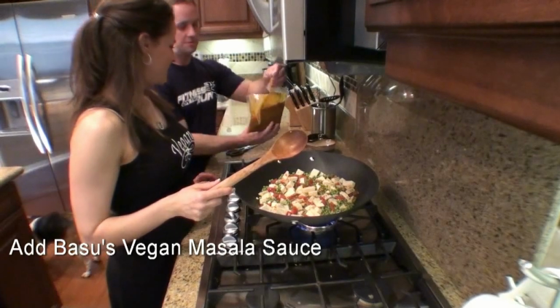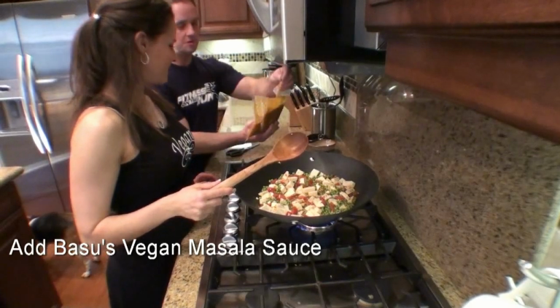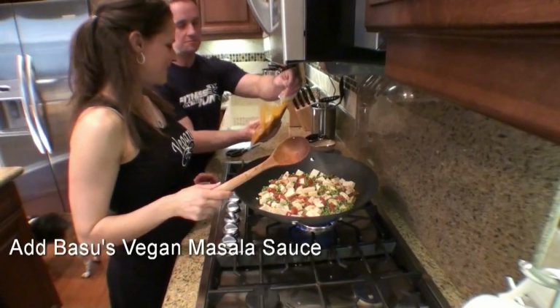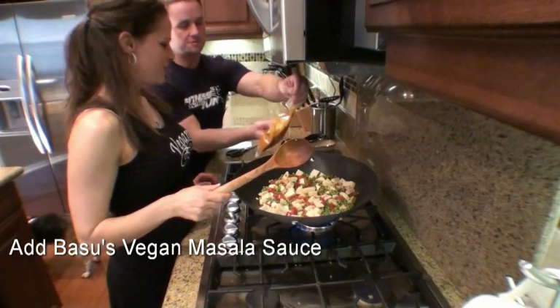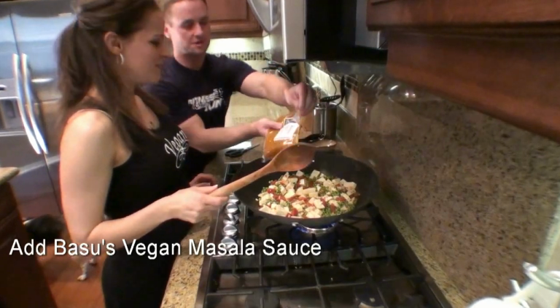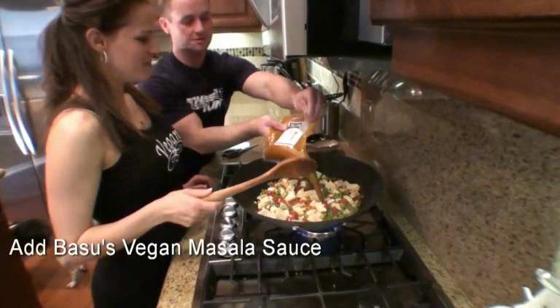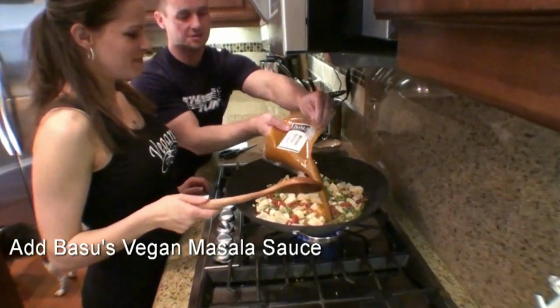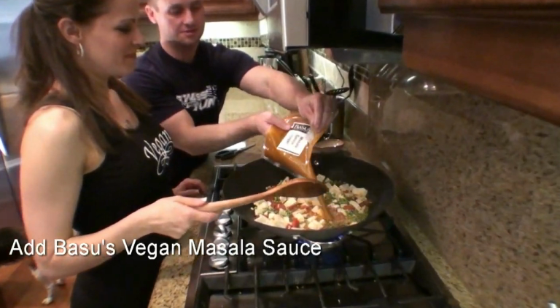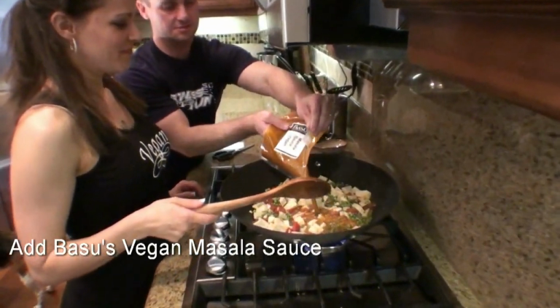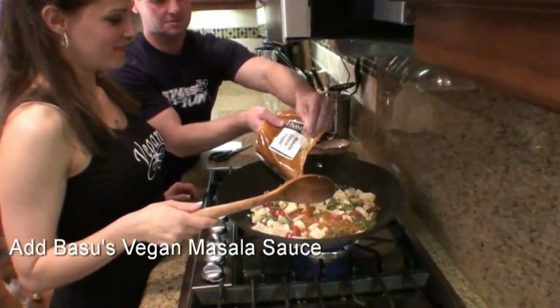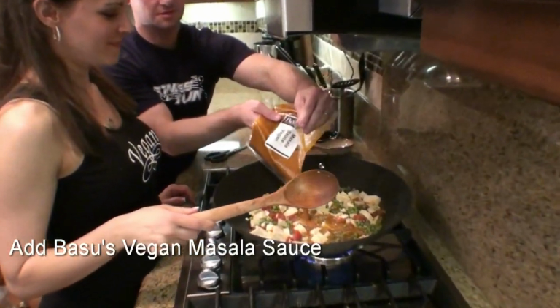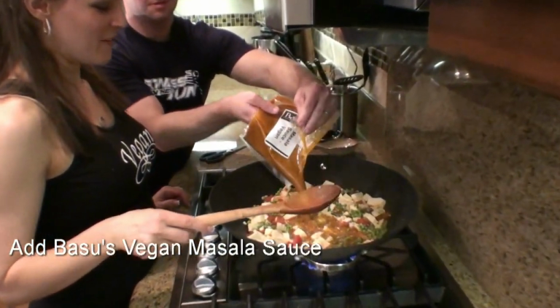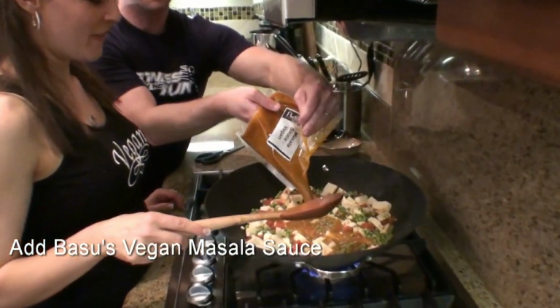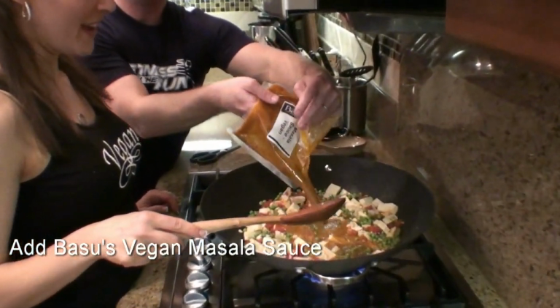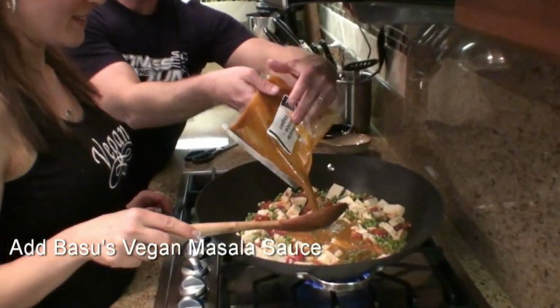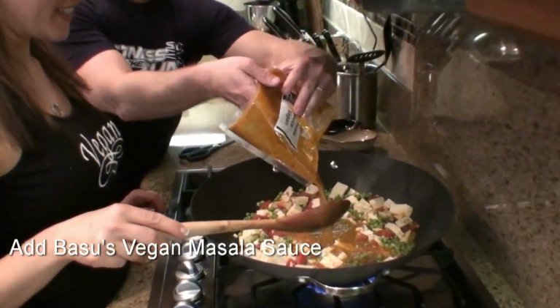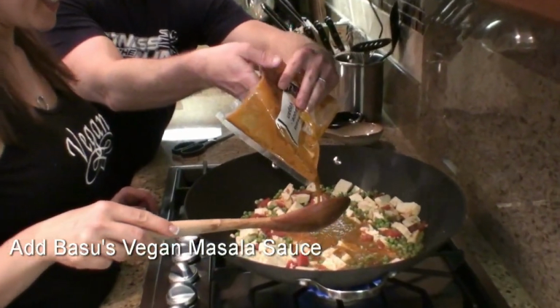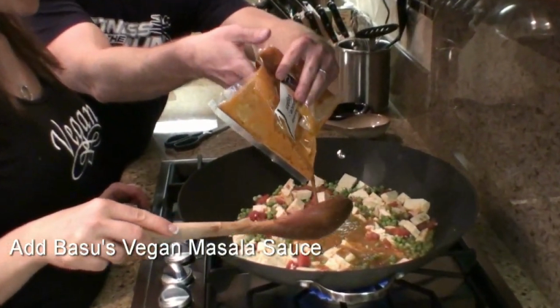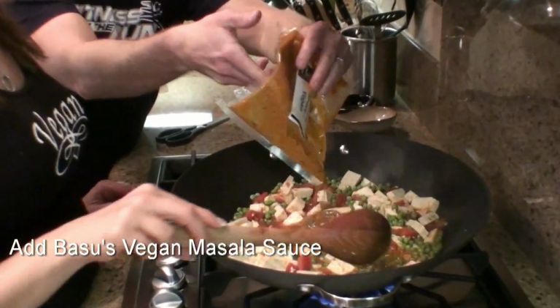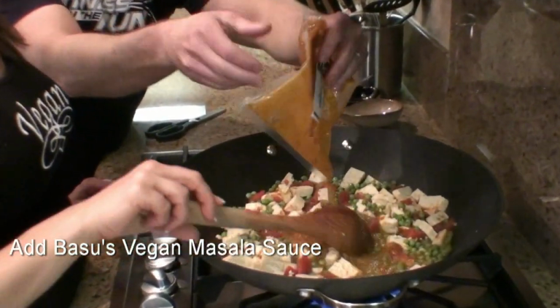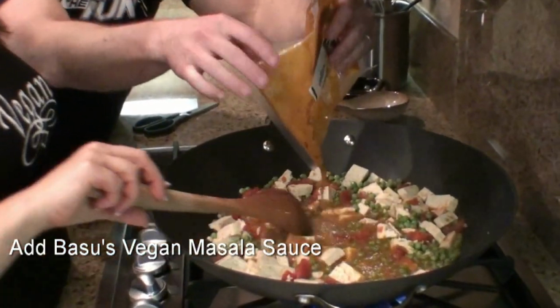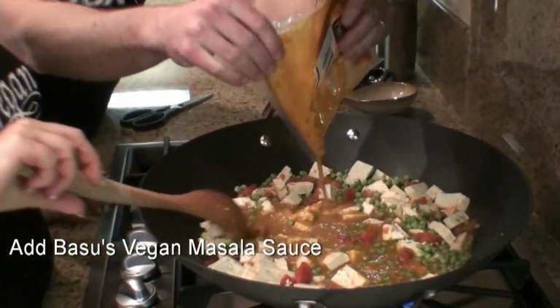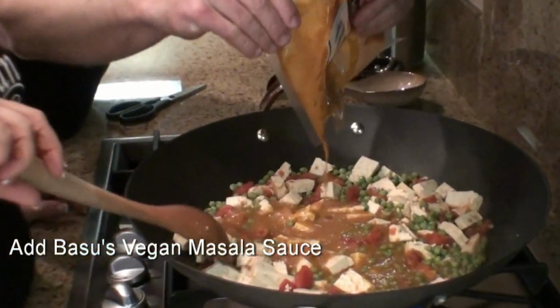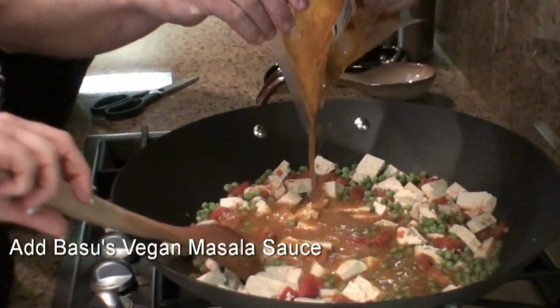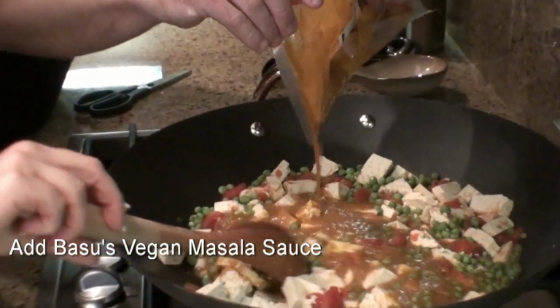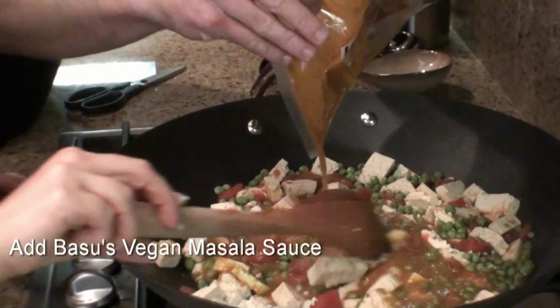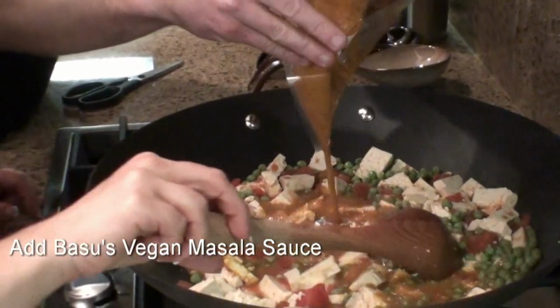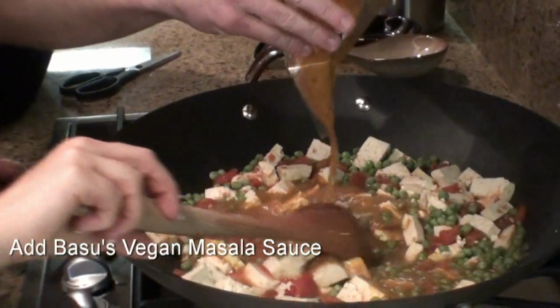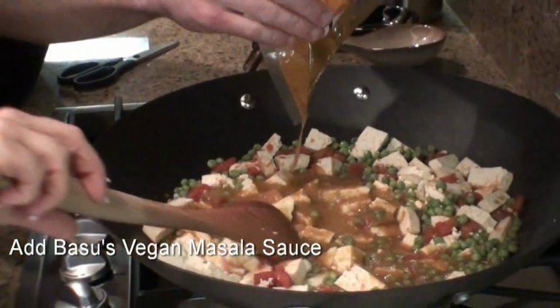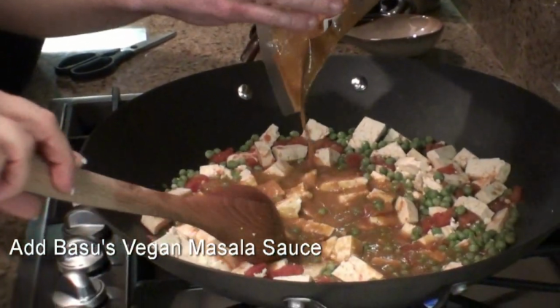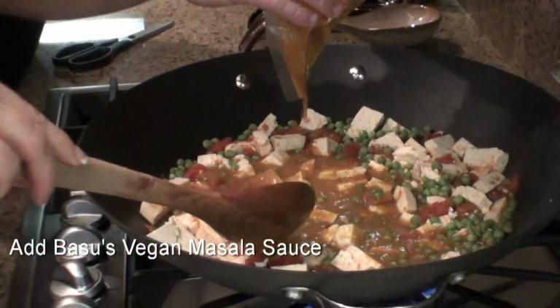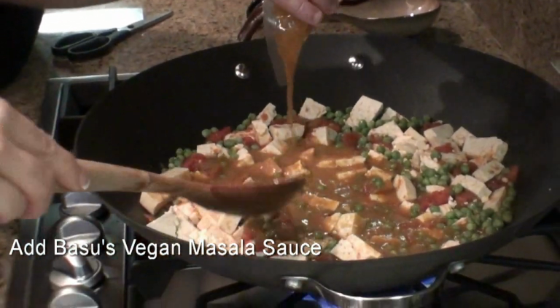Here's our masala sauce — my favorite. It looks fantastic.